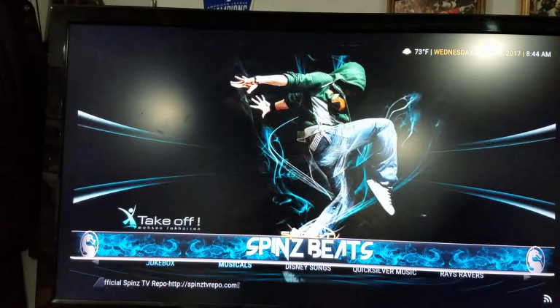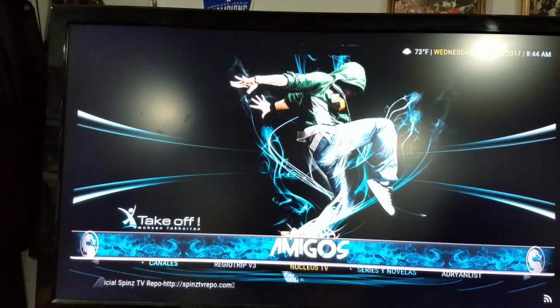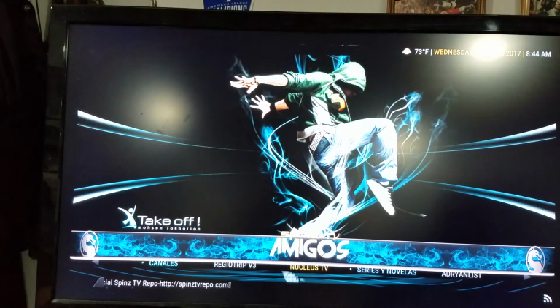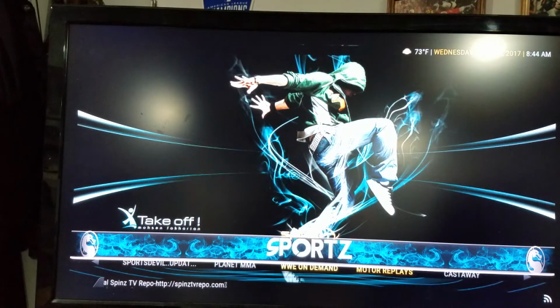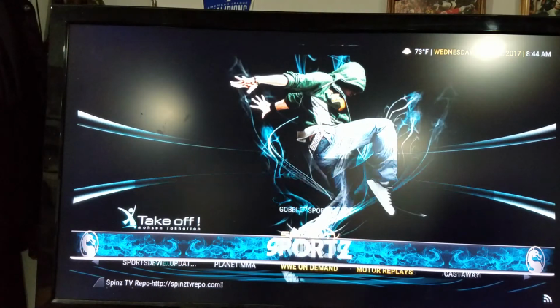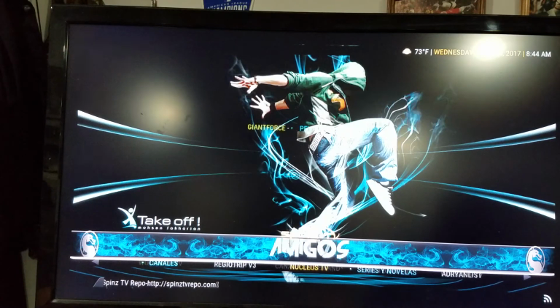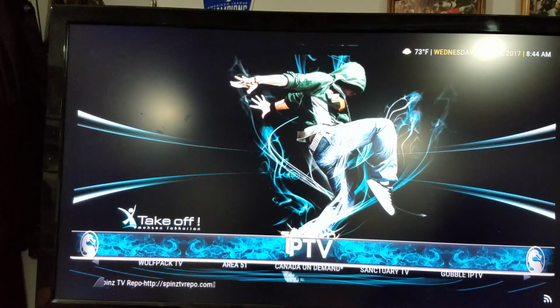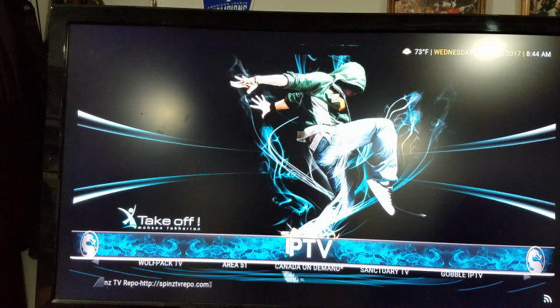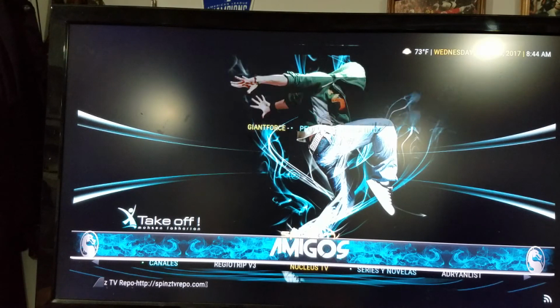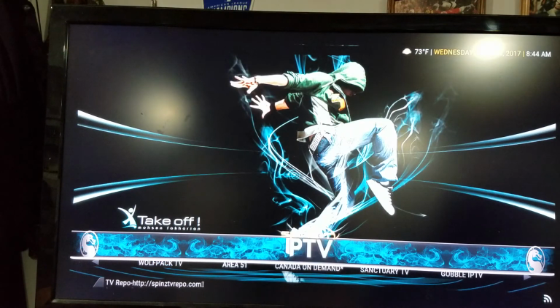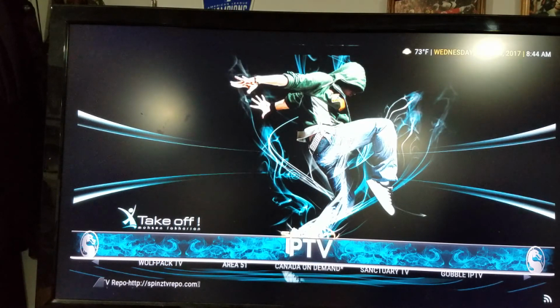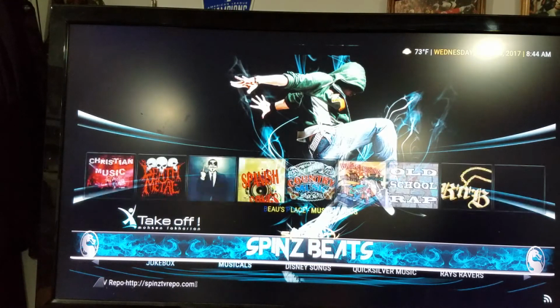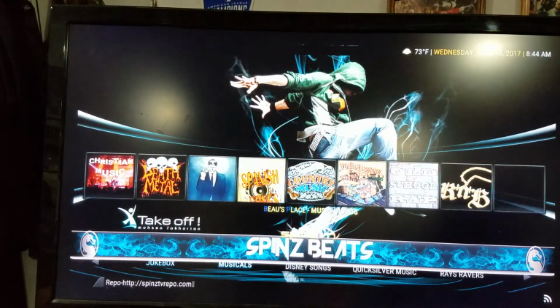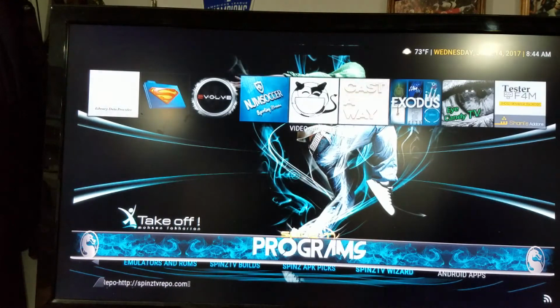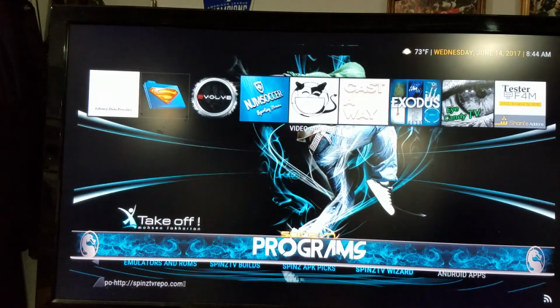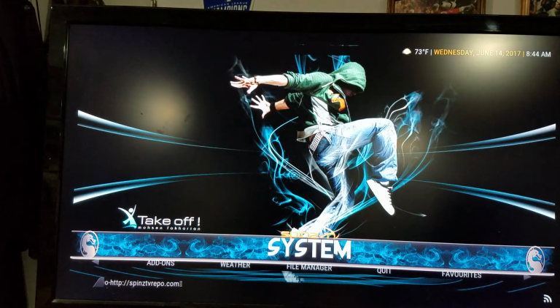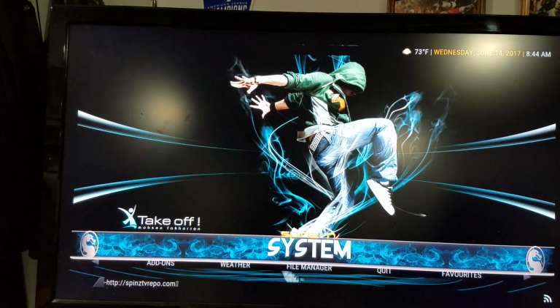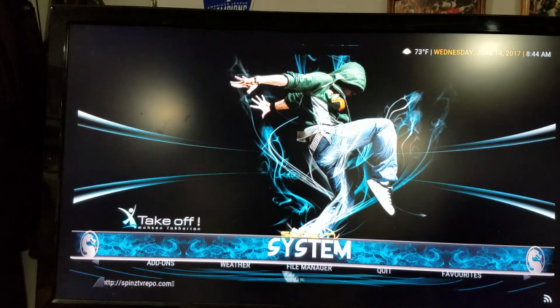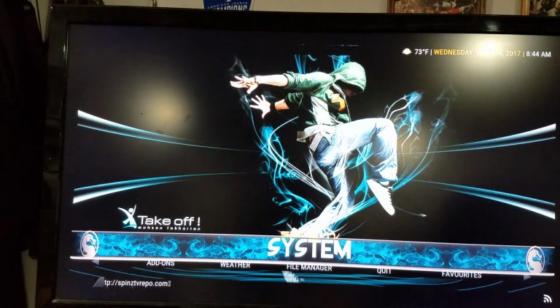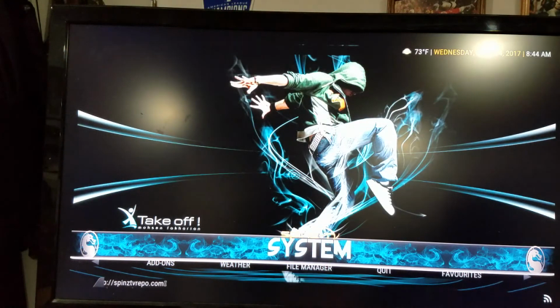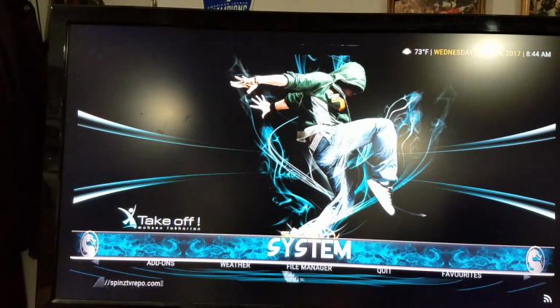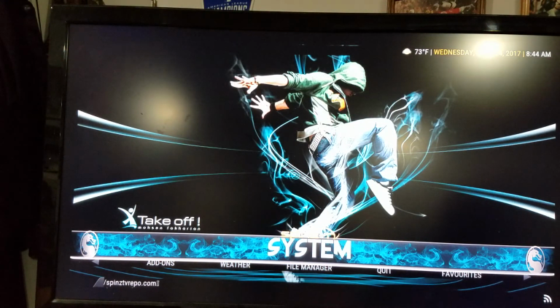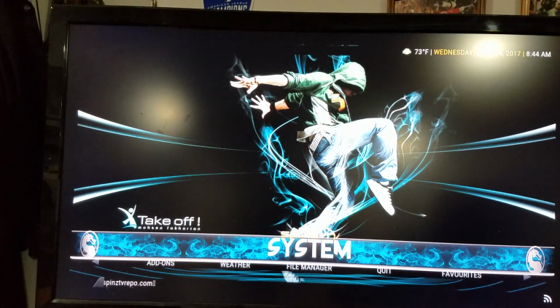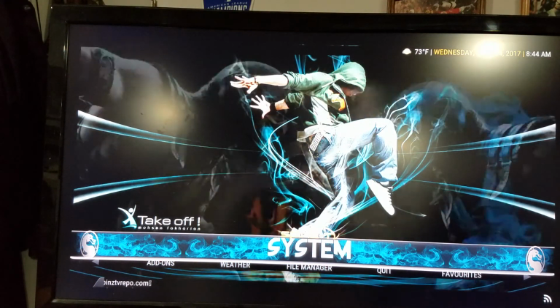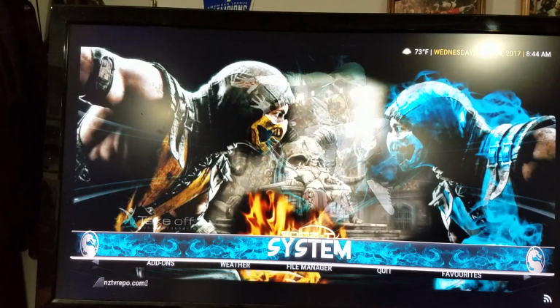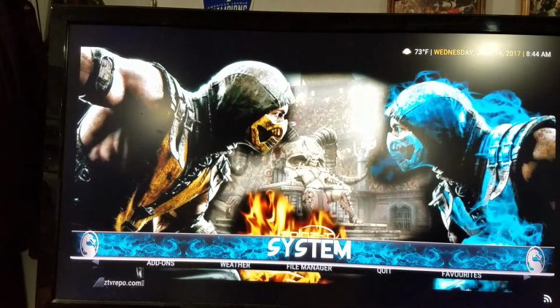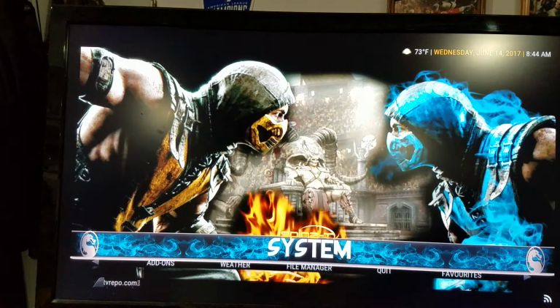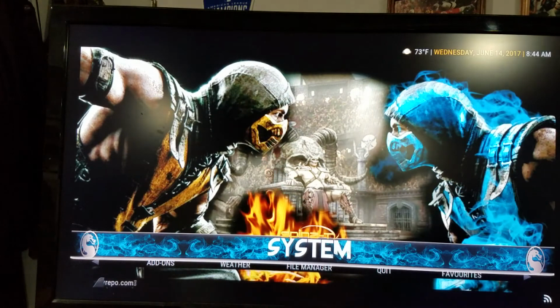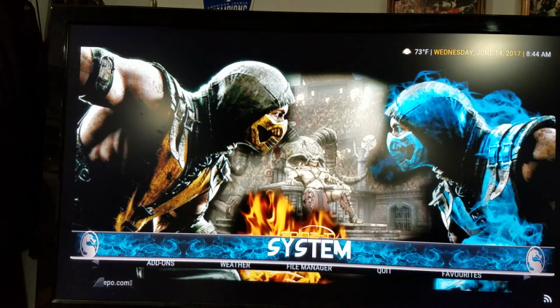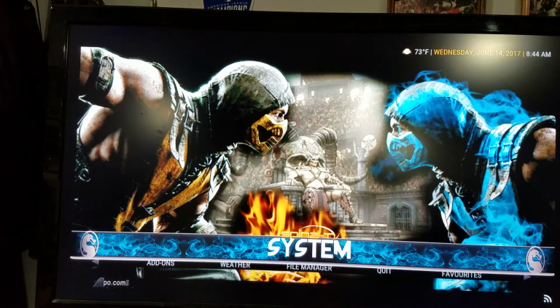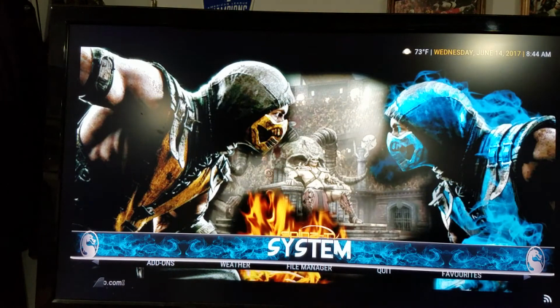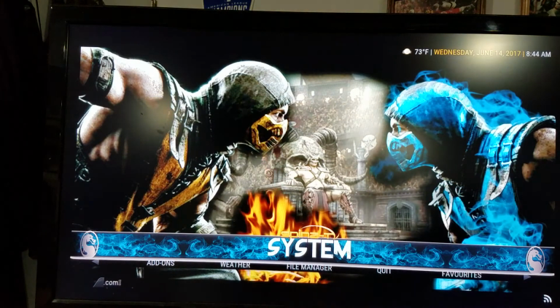So basically, you flip through here — you've got ARBAN, Amigos, IPTV, SpinsBeats, Program, System. You want to go to System and just hit Enter.